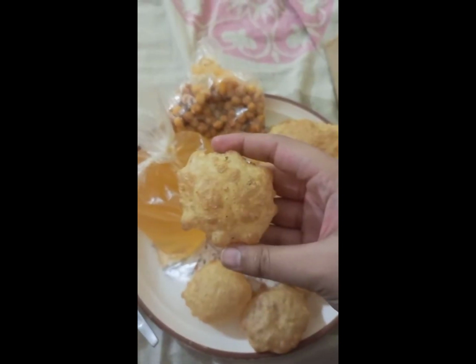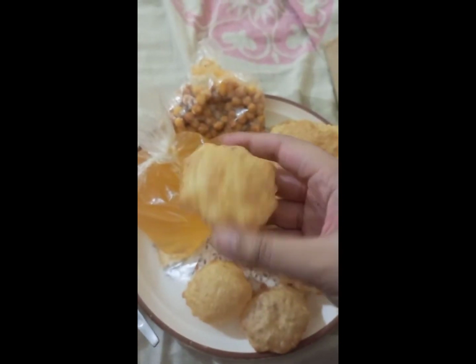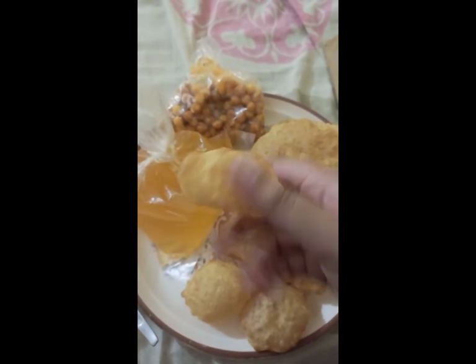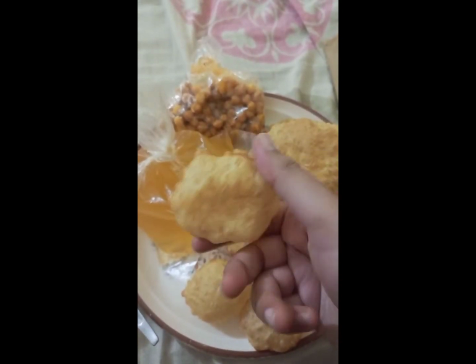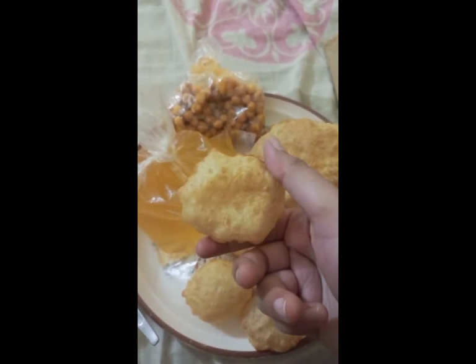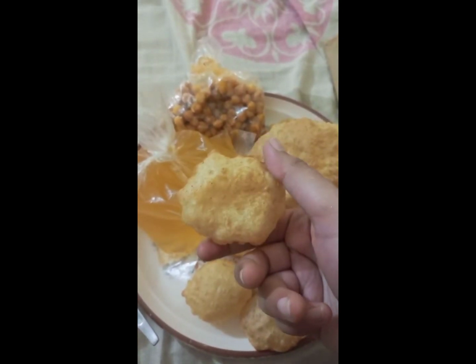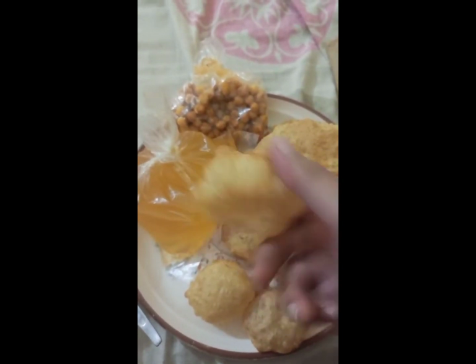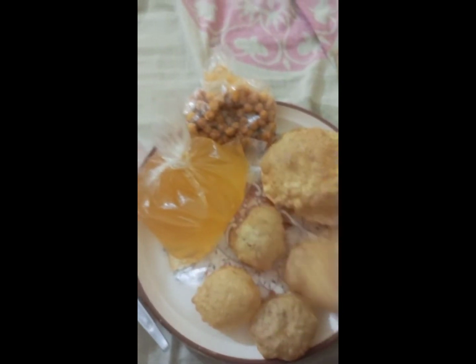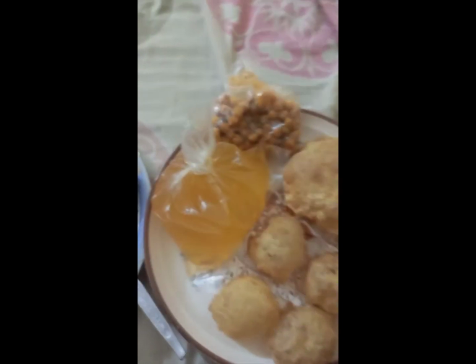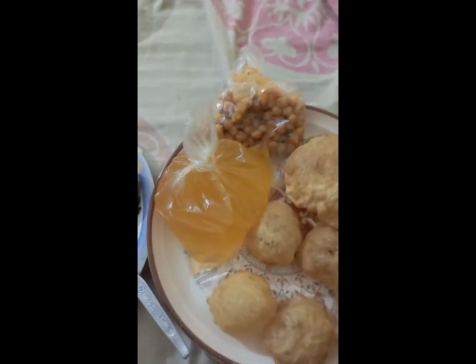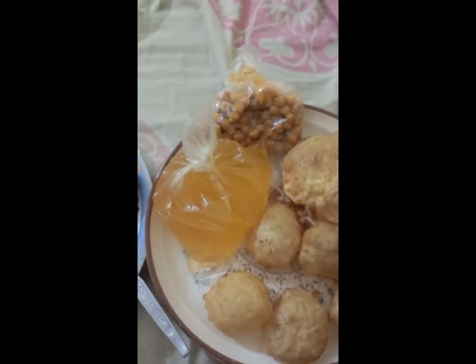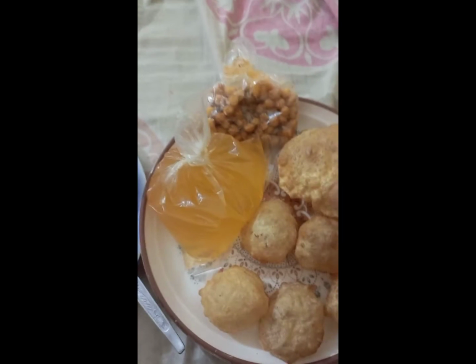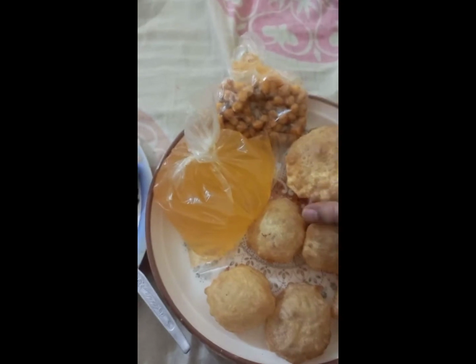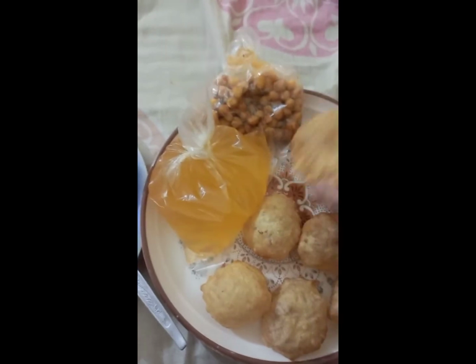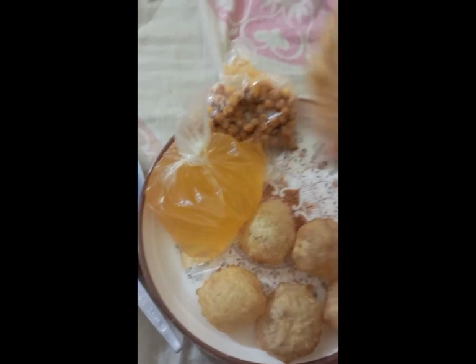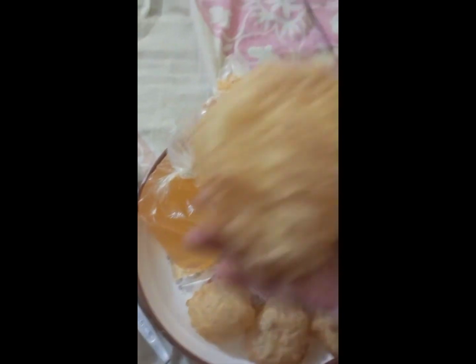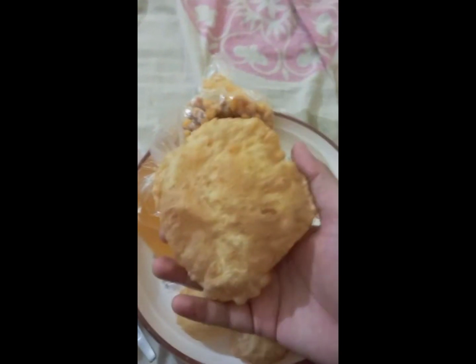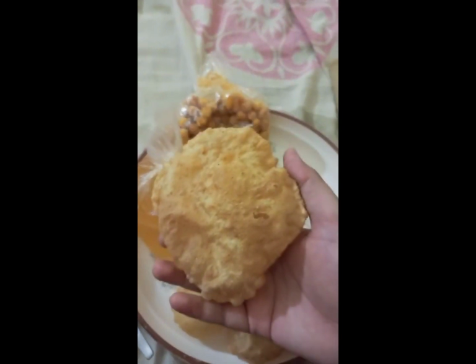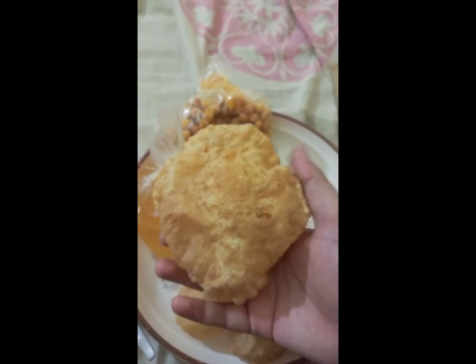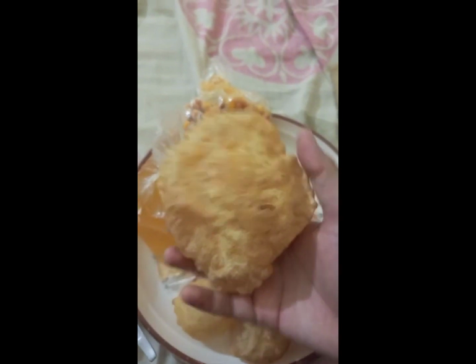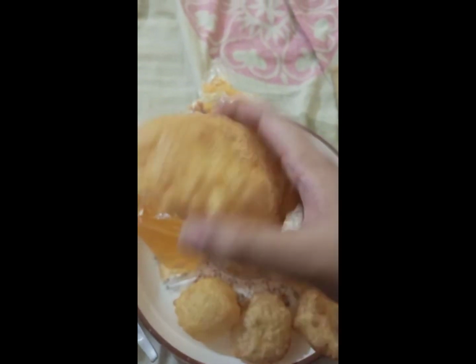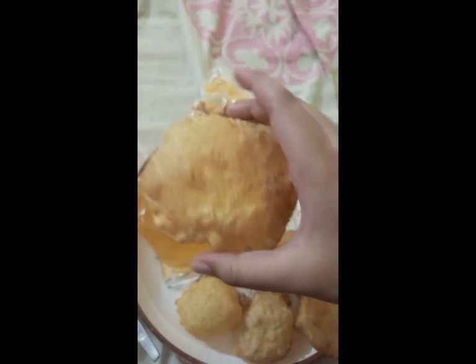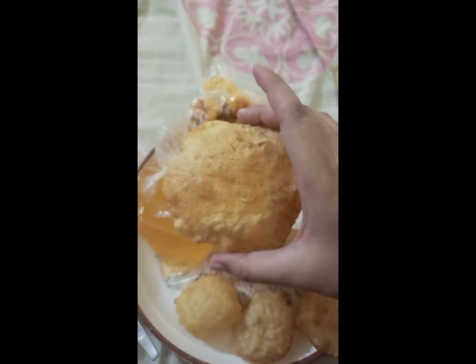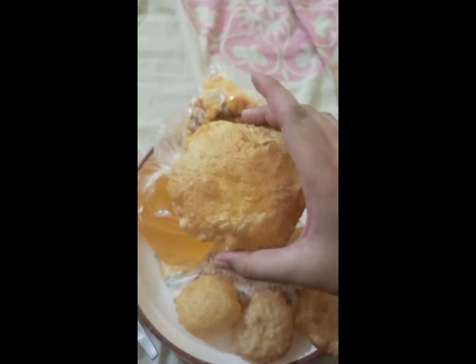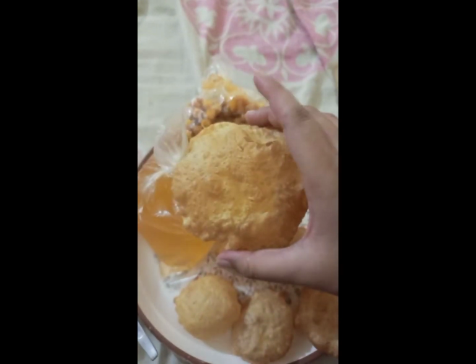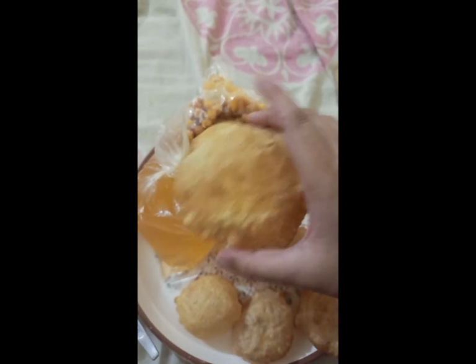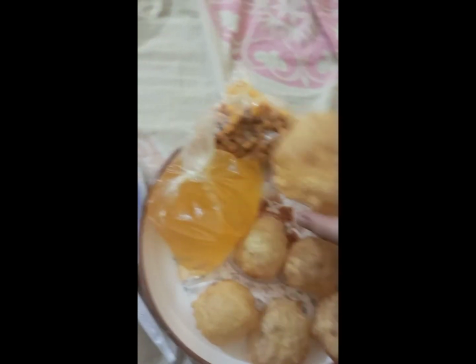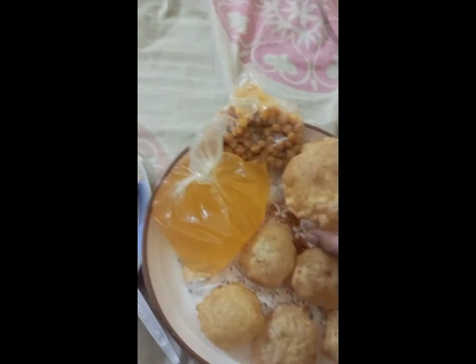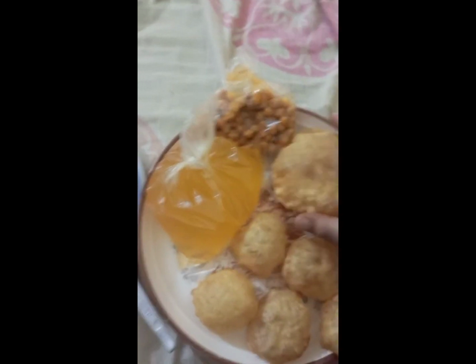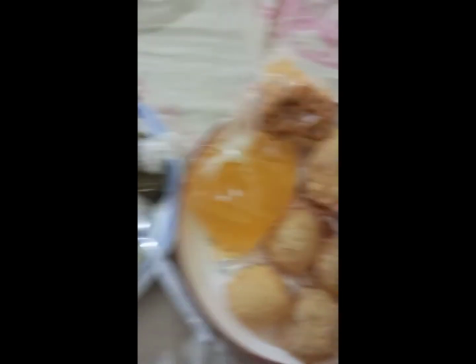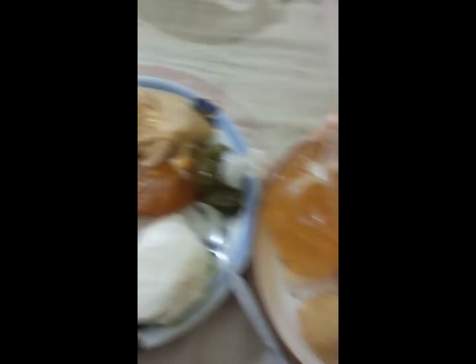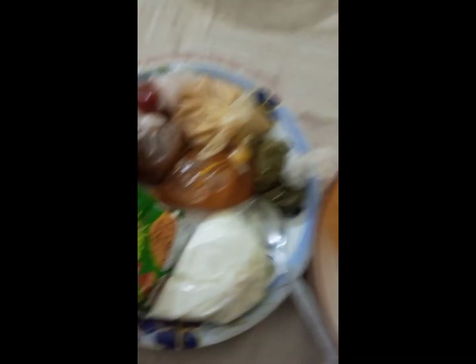First of all, you are going to see 6 pieces Golgaba. The size of Golgaba was very big. Raj Kachori is a giant one.